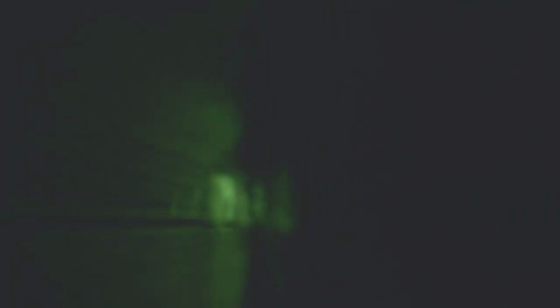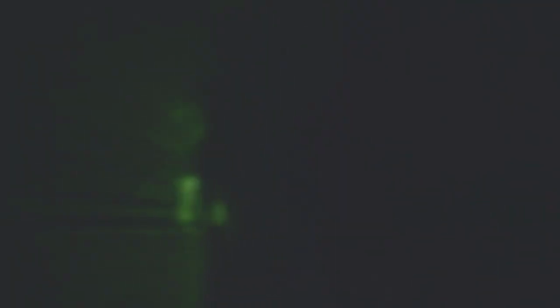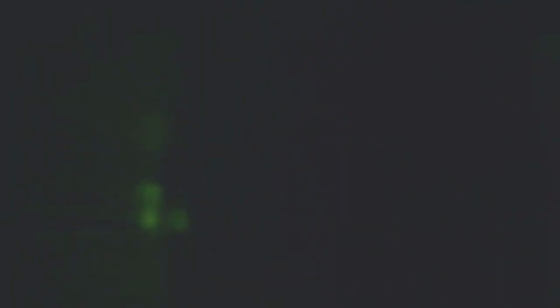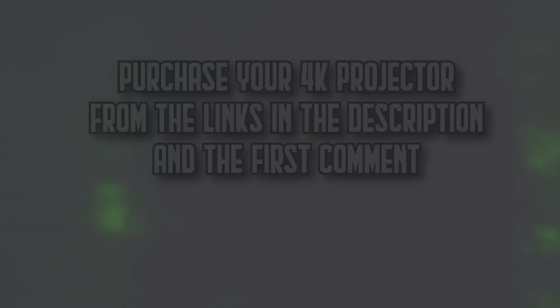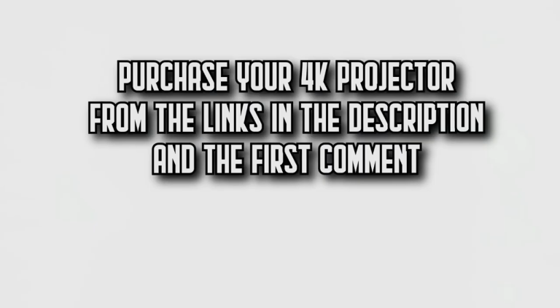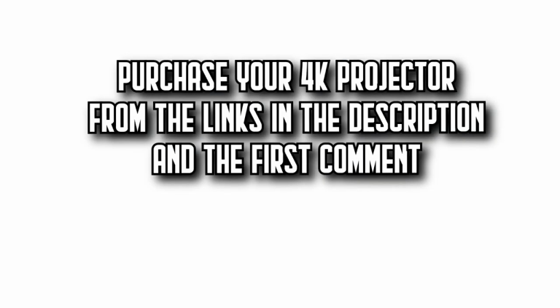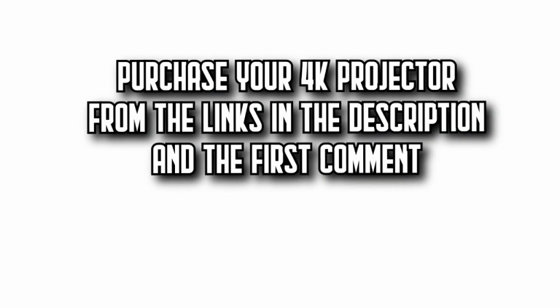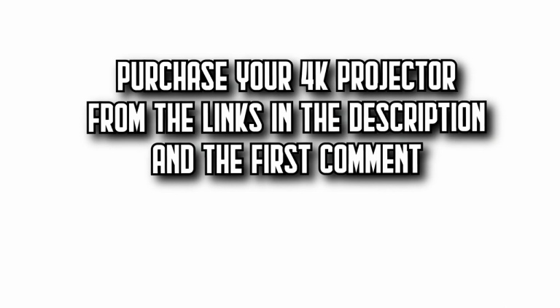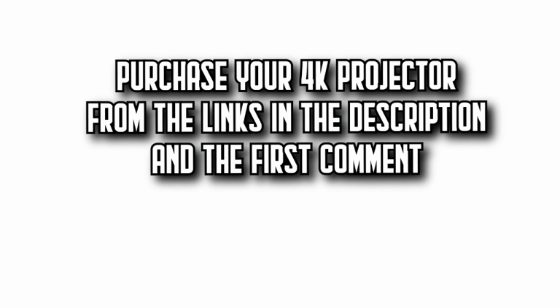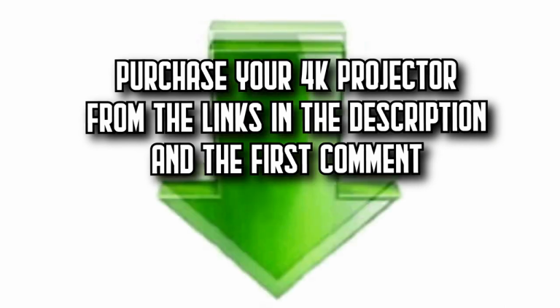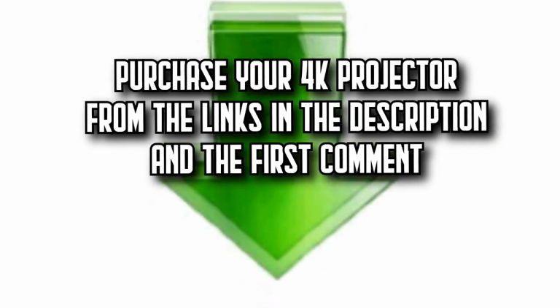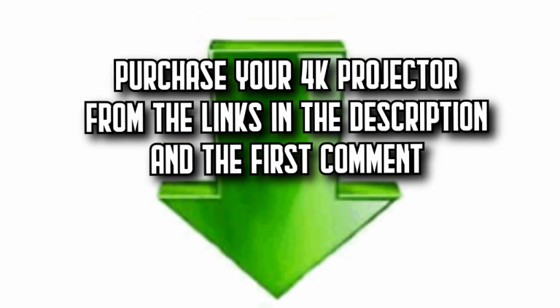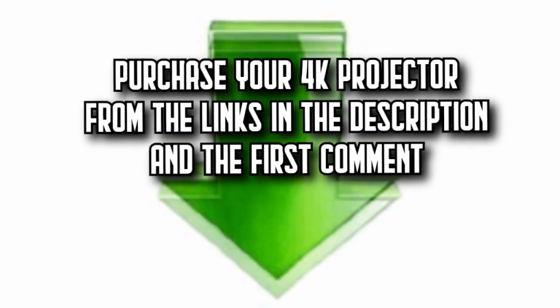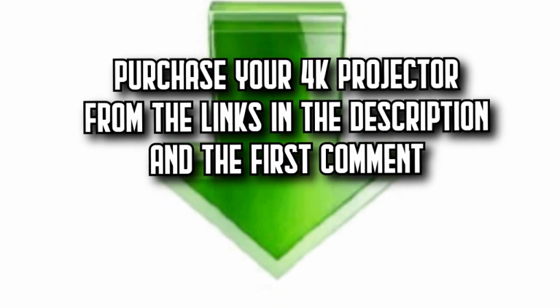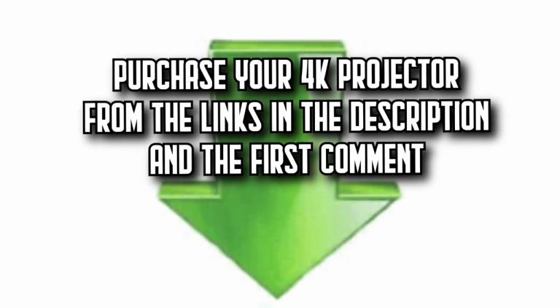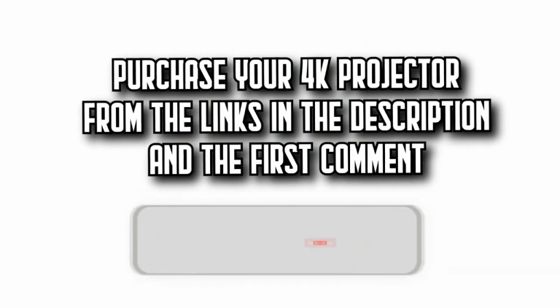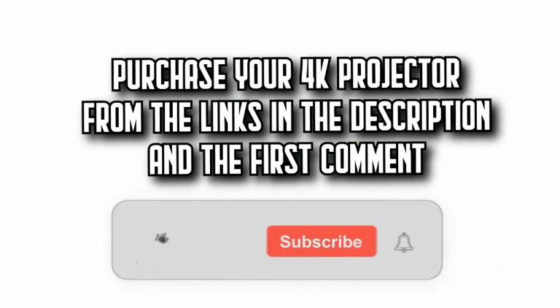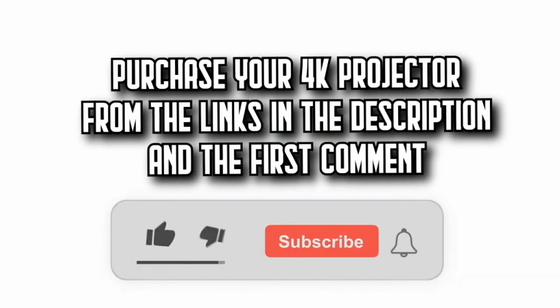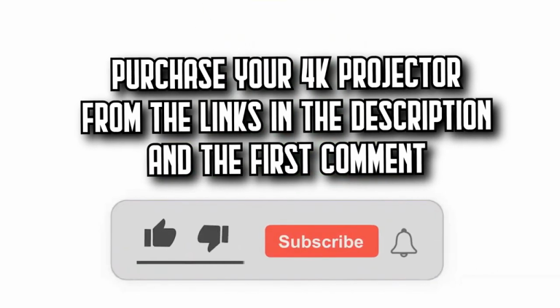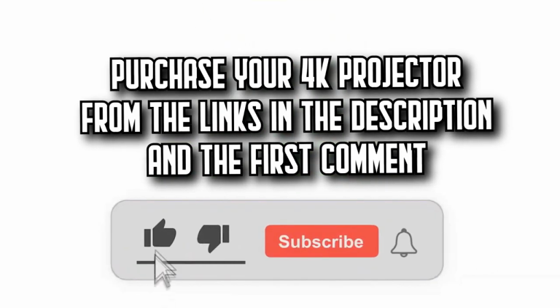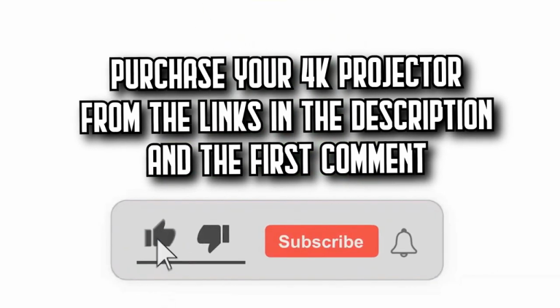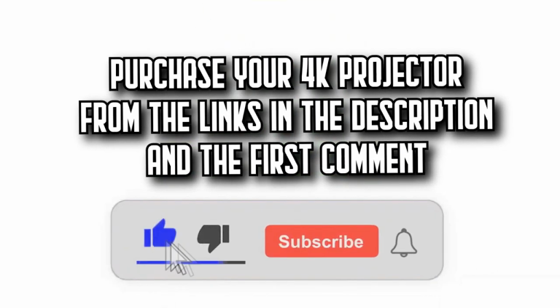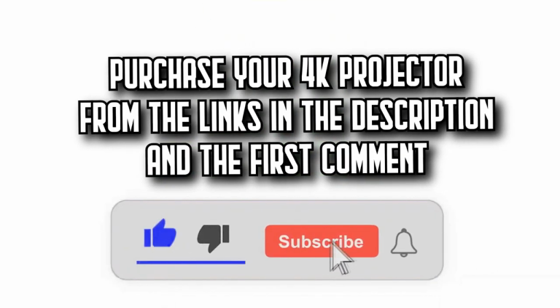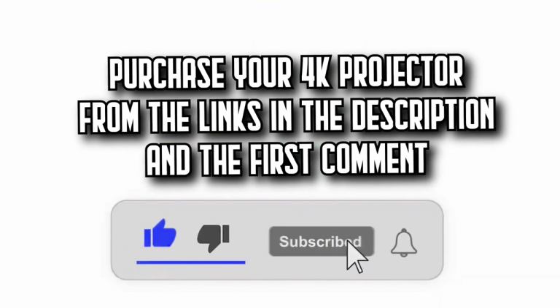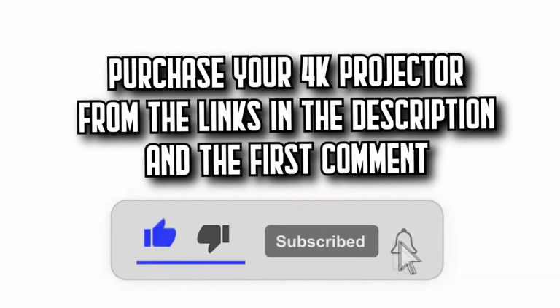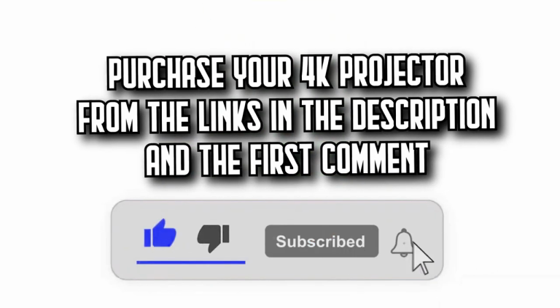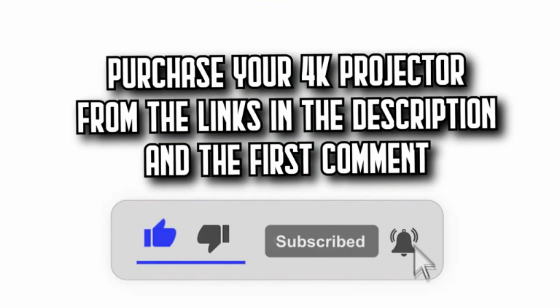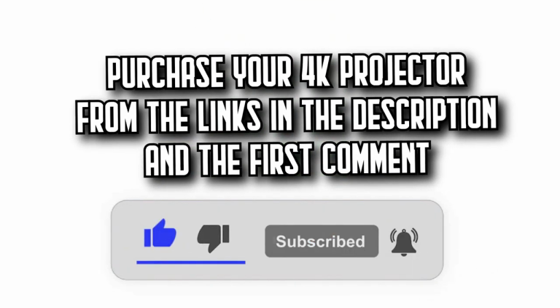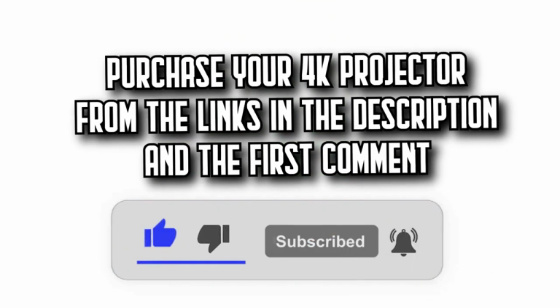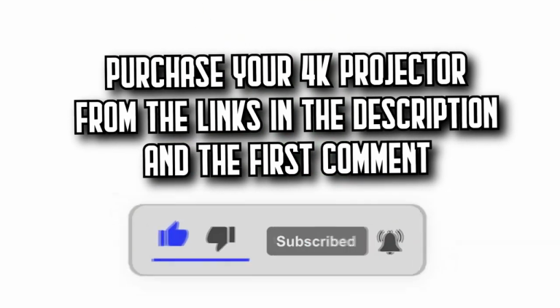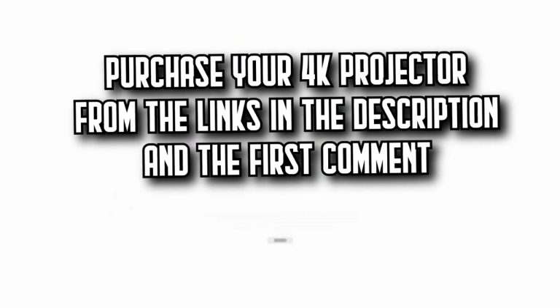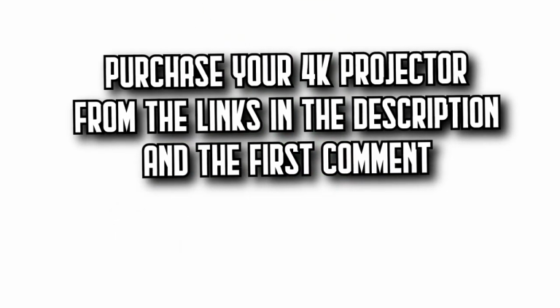You'll find all the purchase links in the description and the first comment. Let's get started.